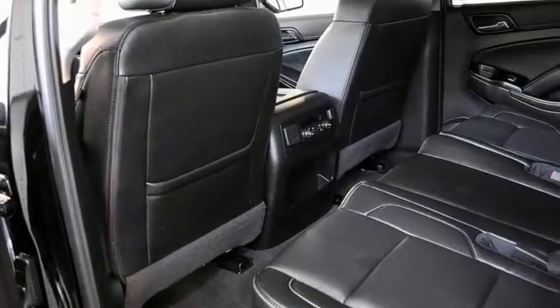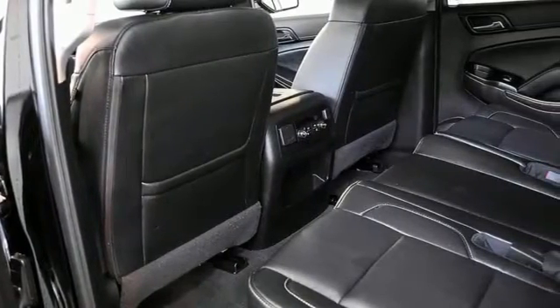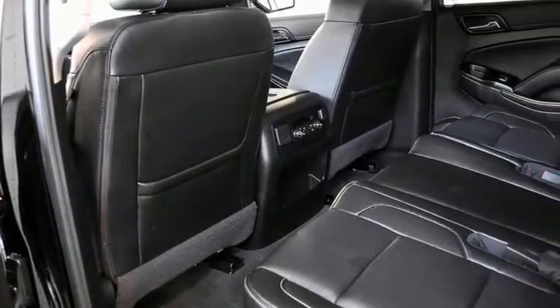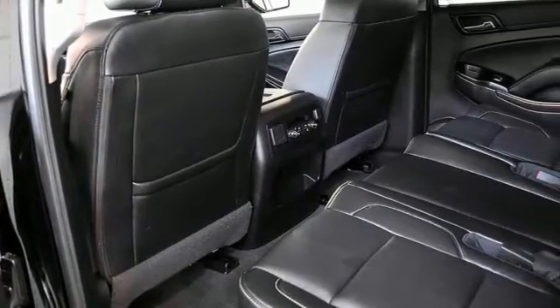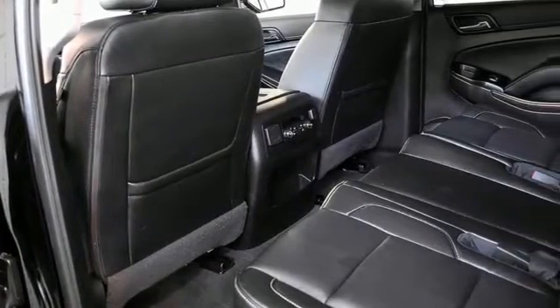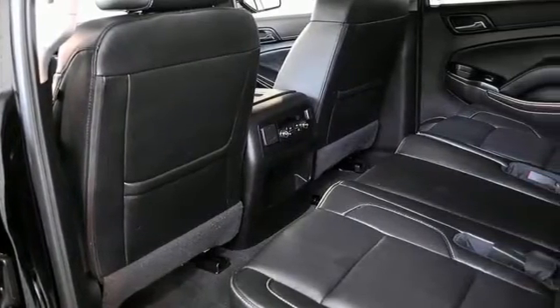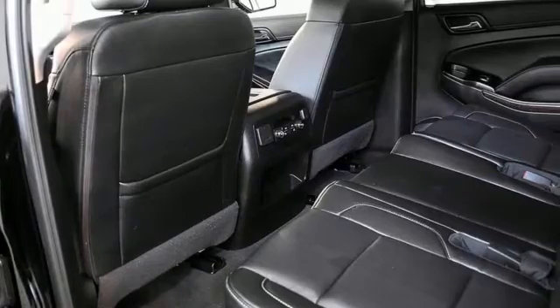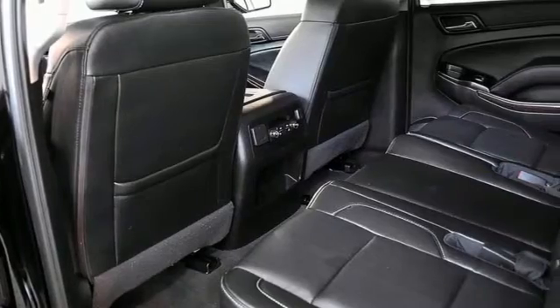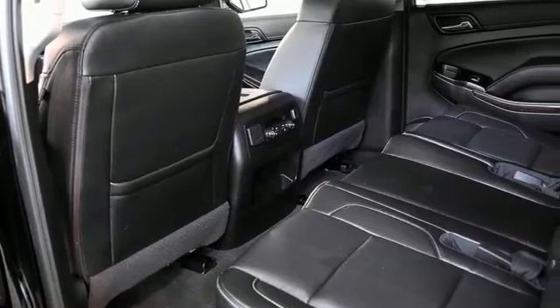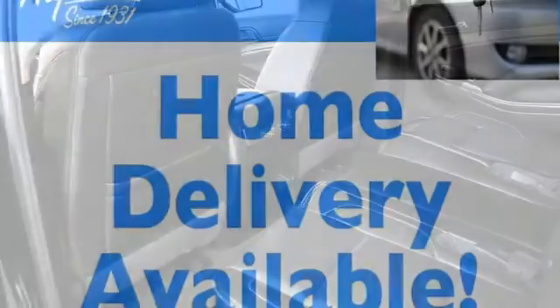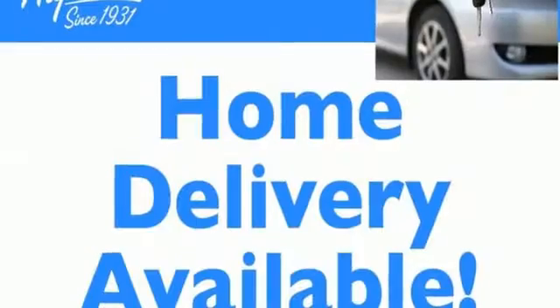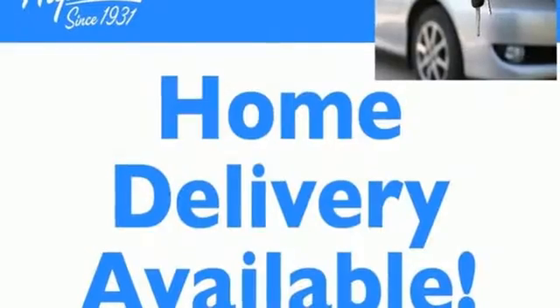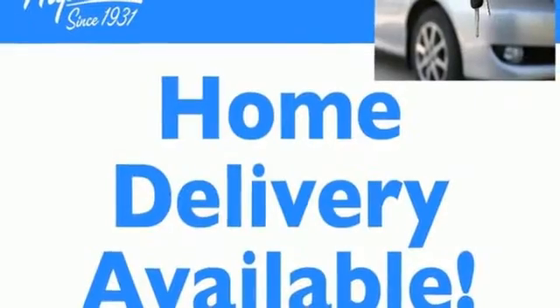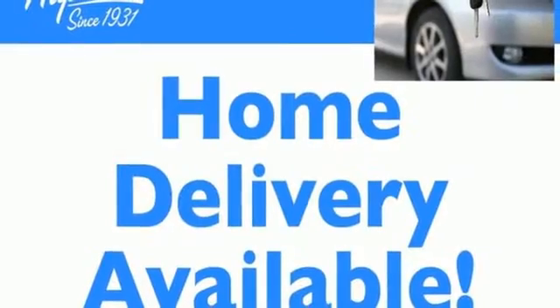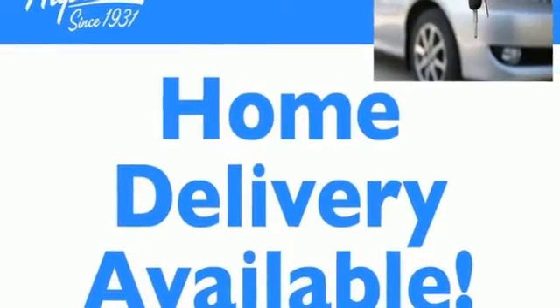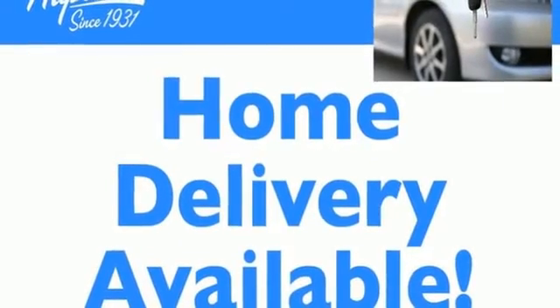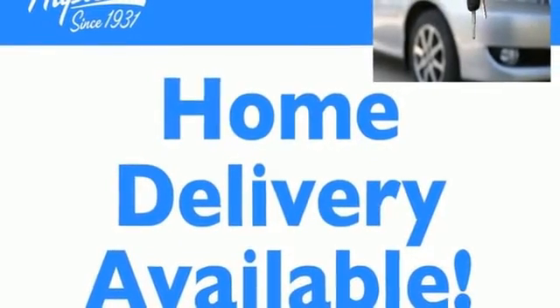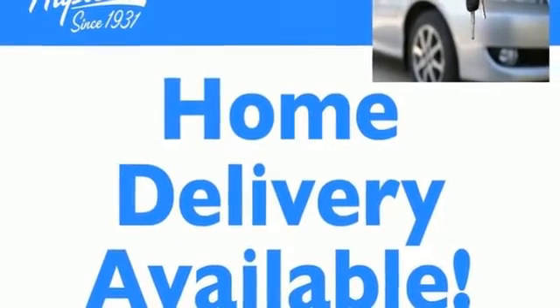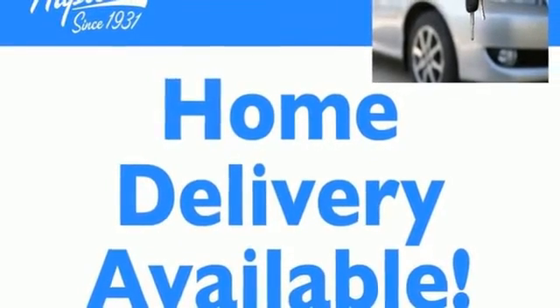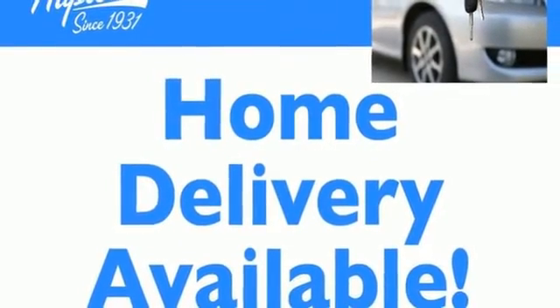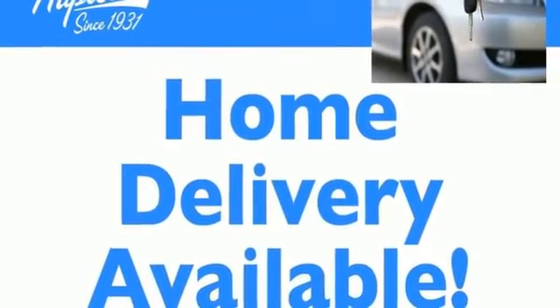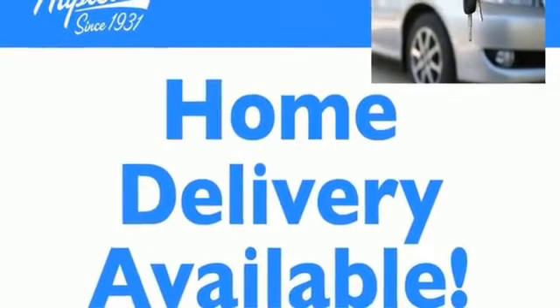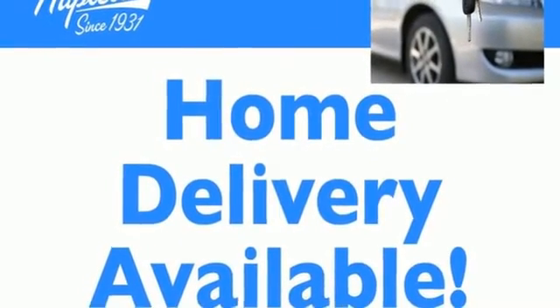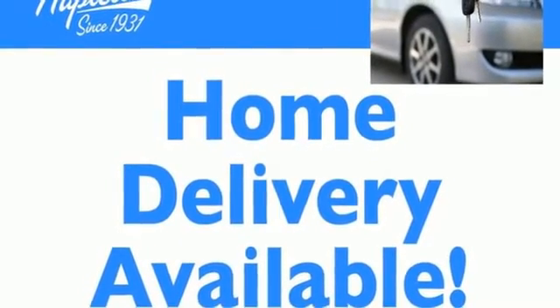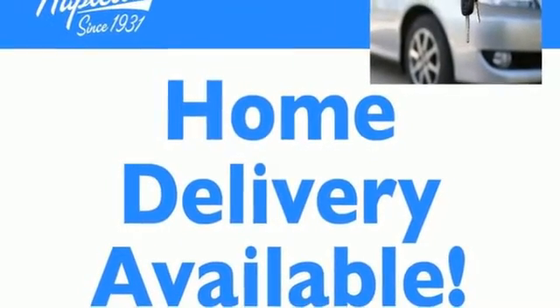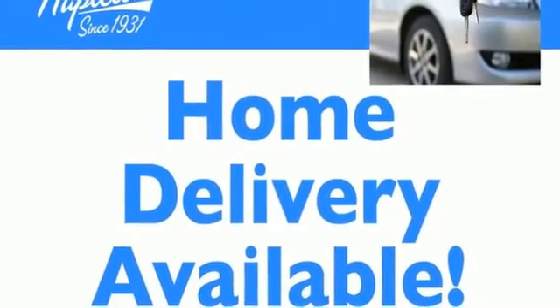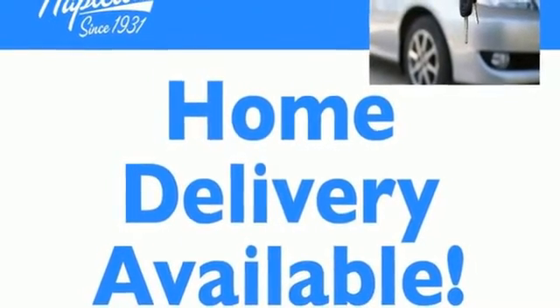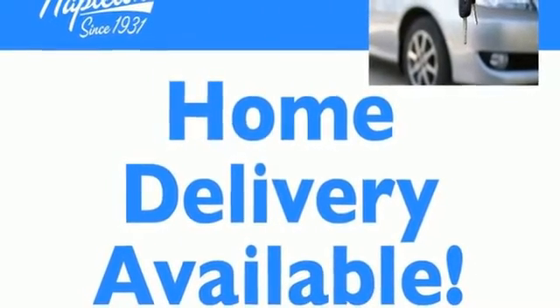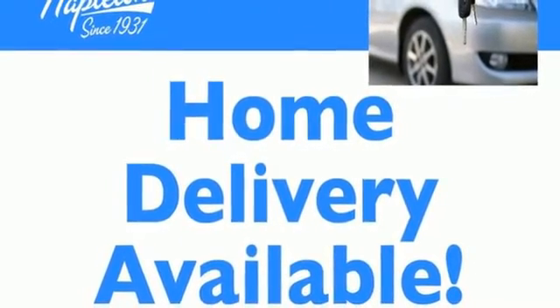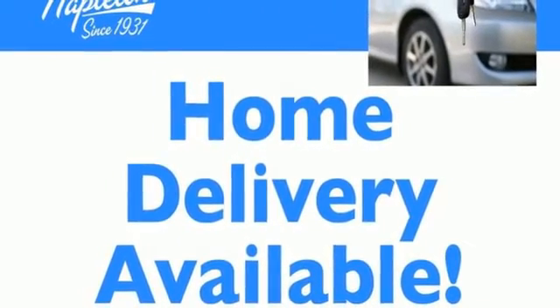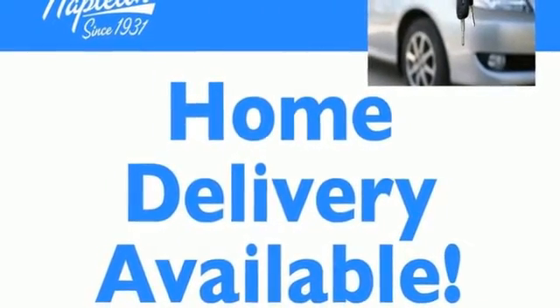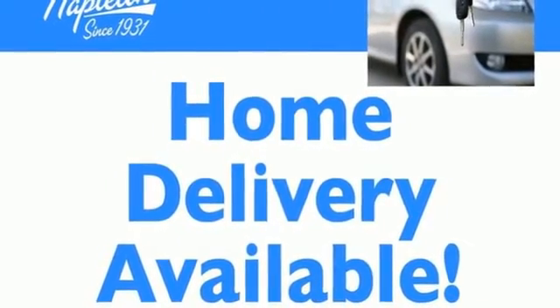GMC — professional-grade vehicles suited to fit your needs. Experience it for yourself today.